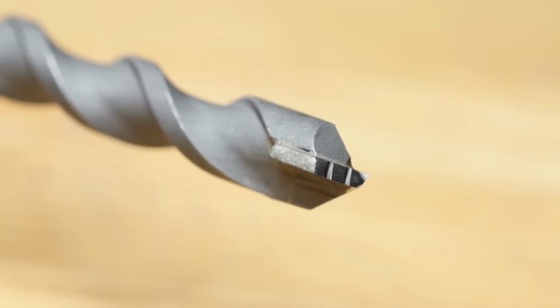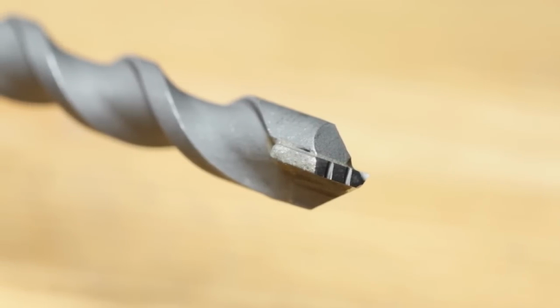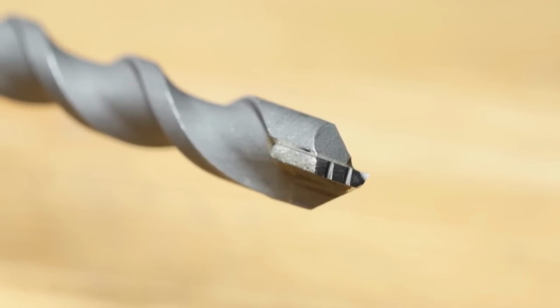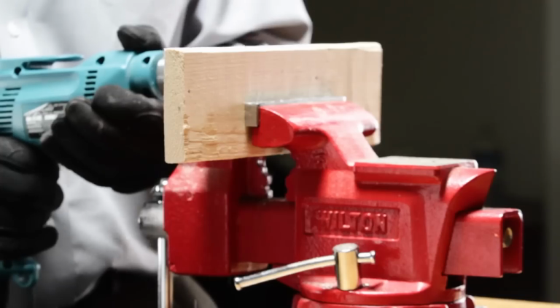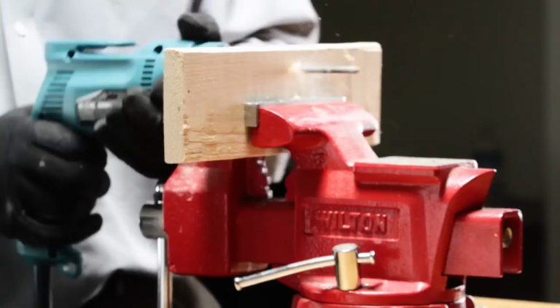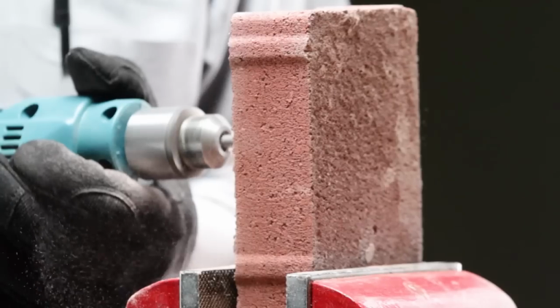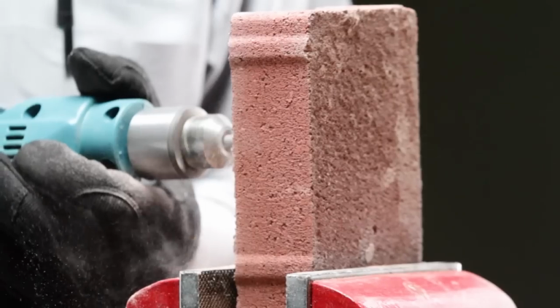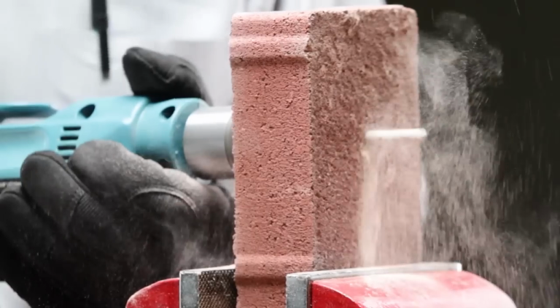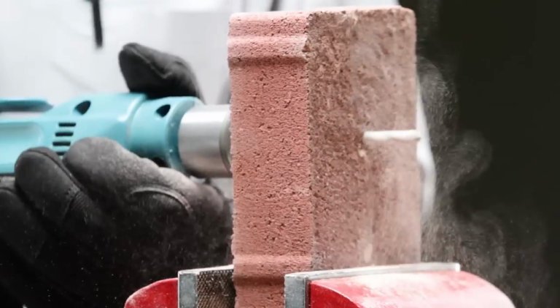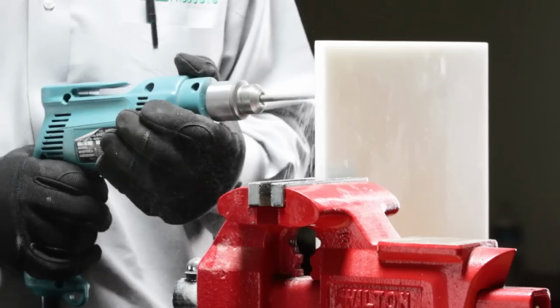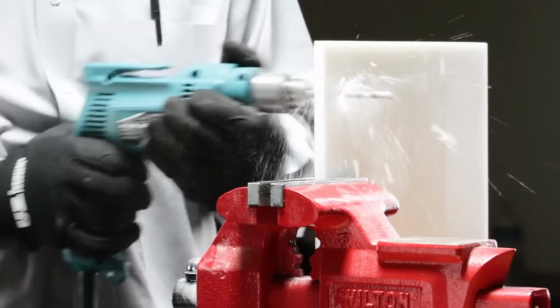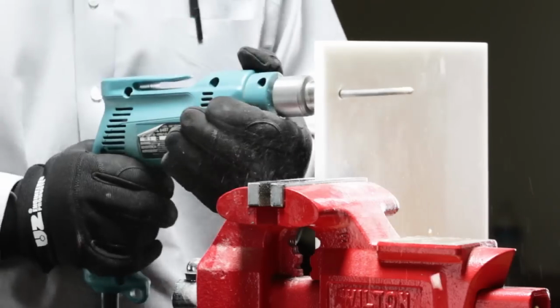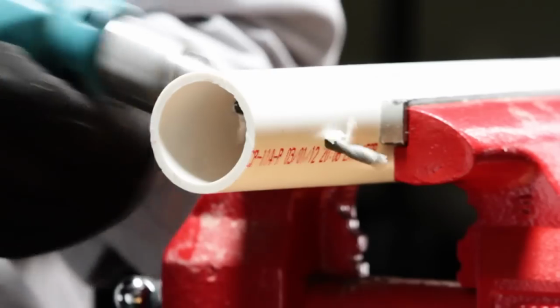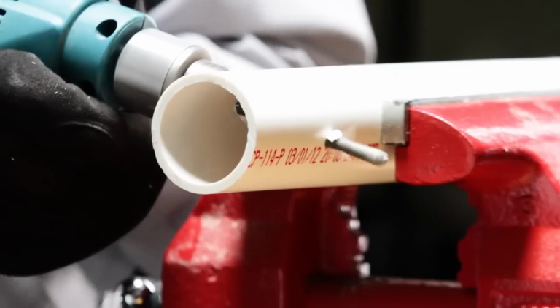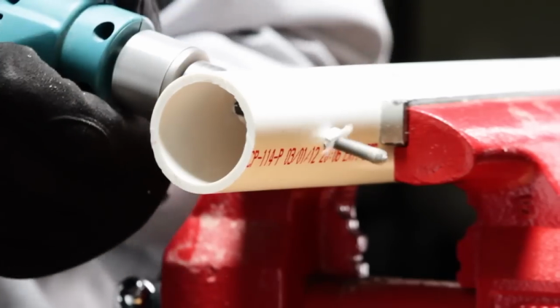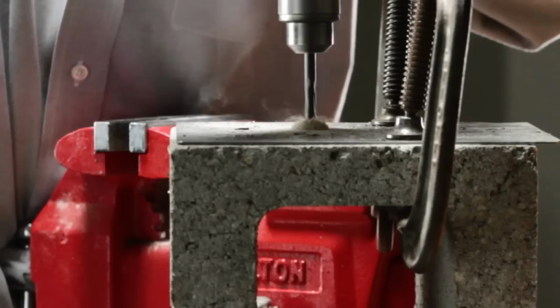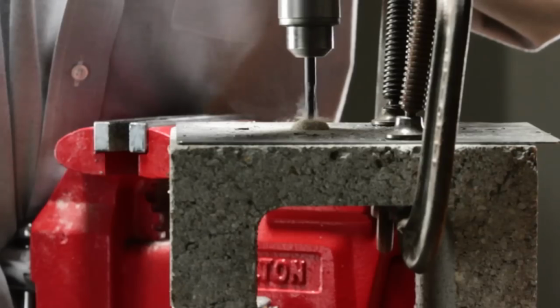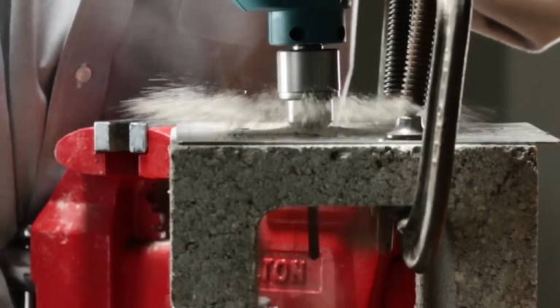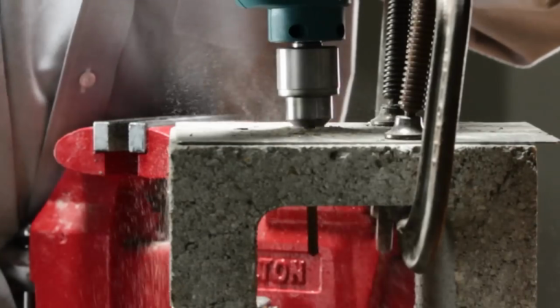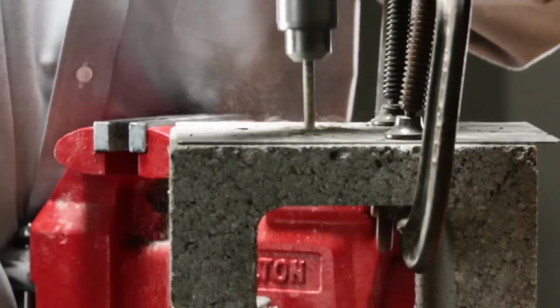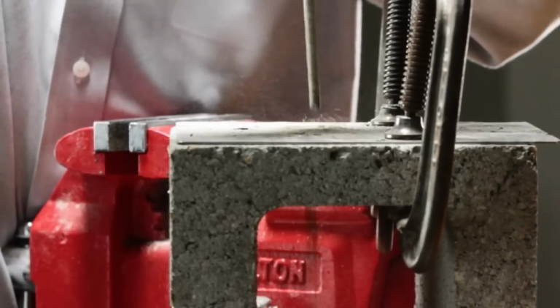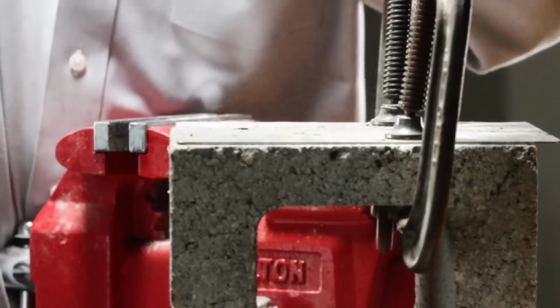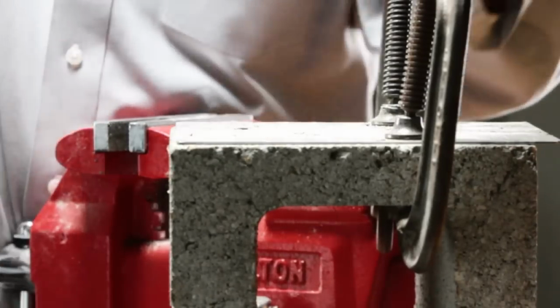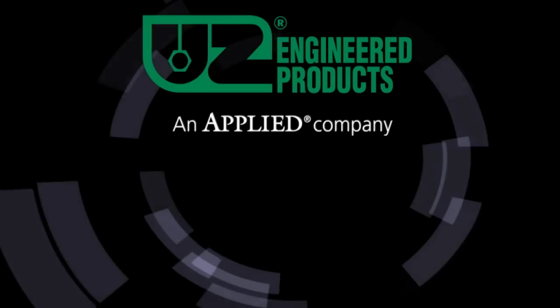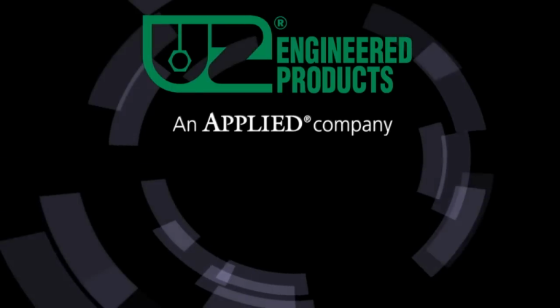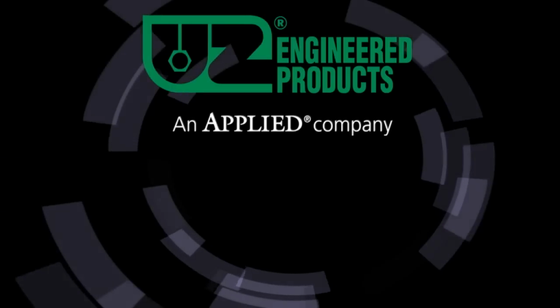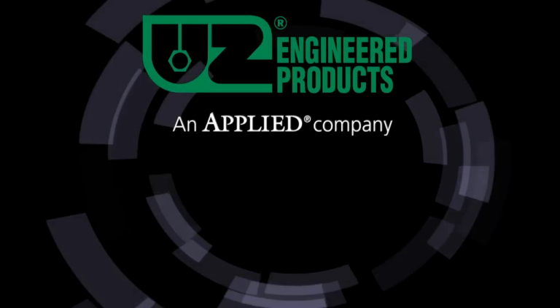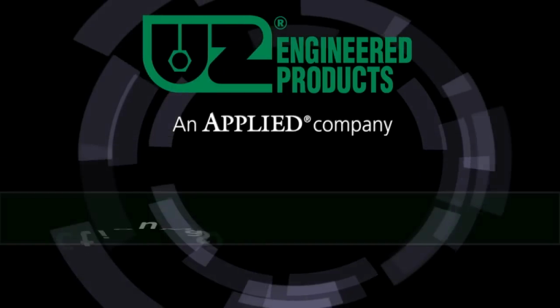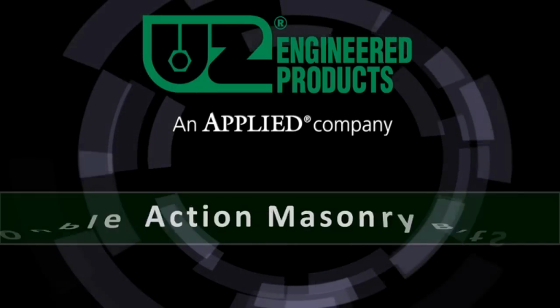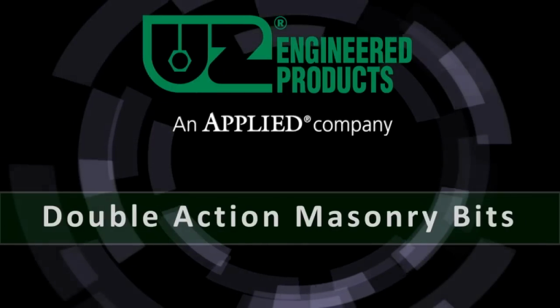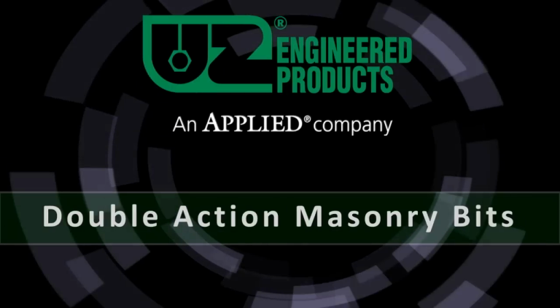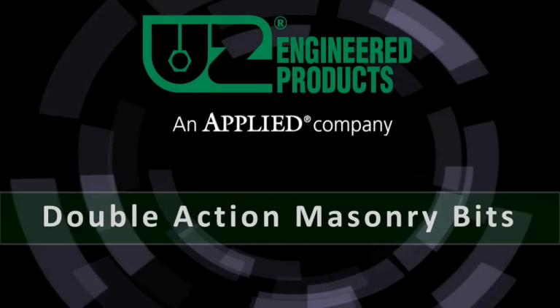As you can see, the UZ double-action masonry bit is an essential tool that every maintenance professional should have.